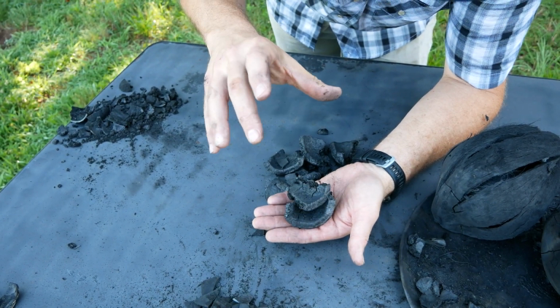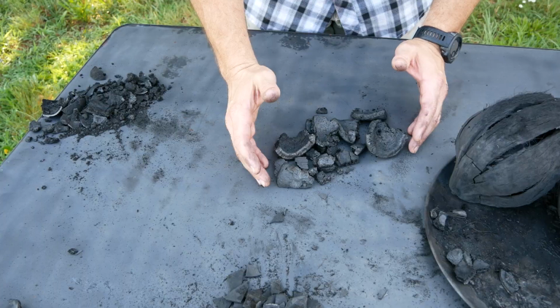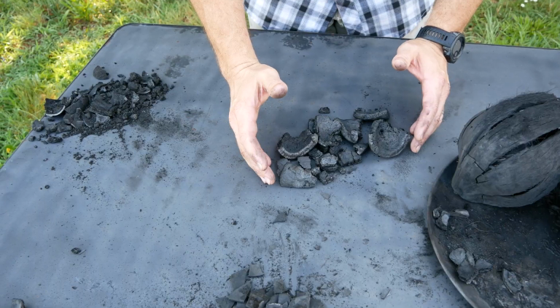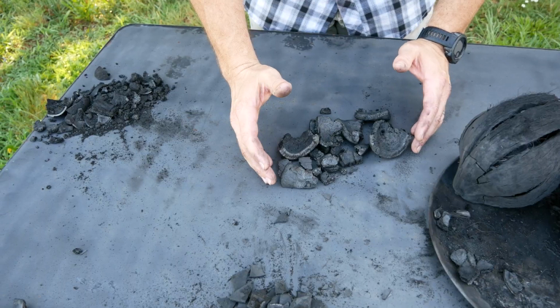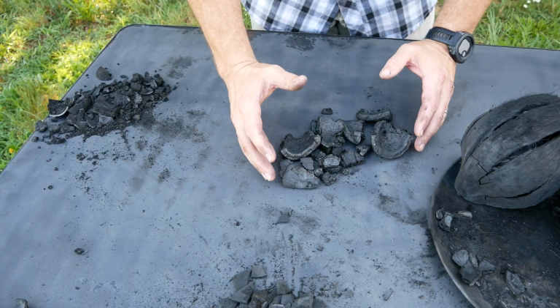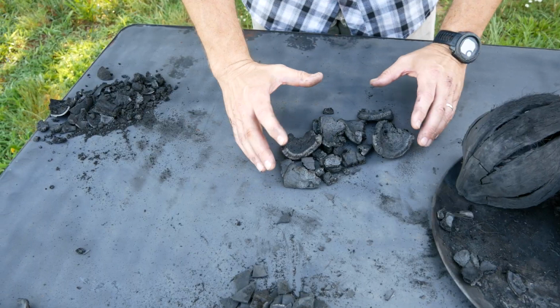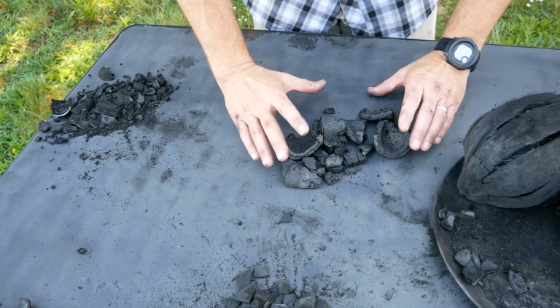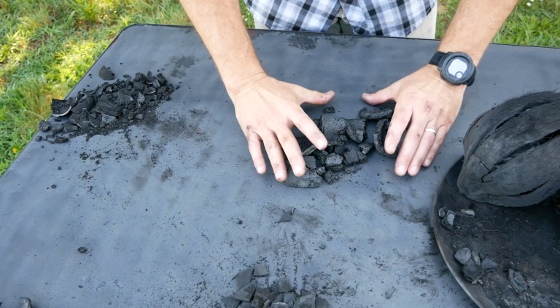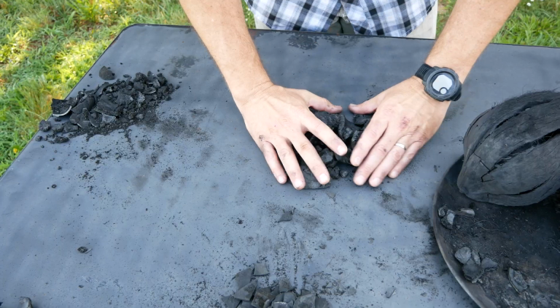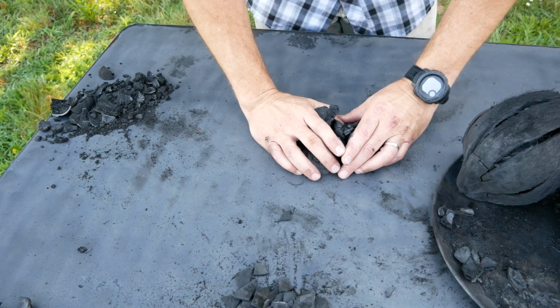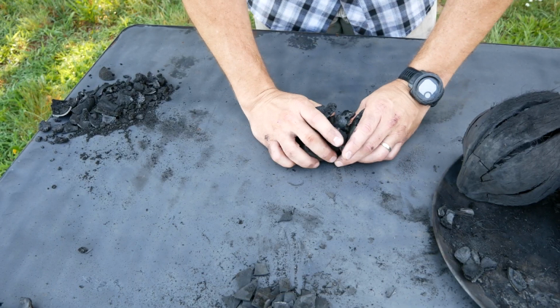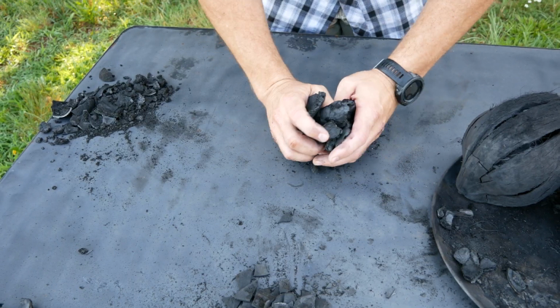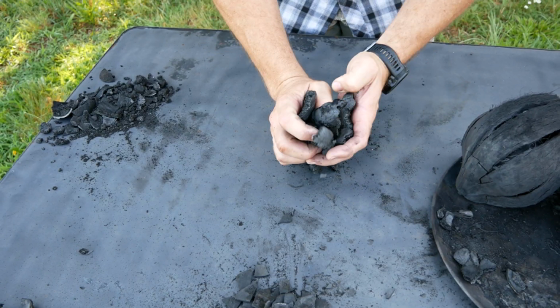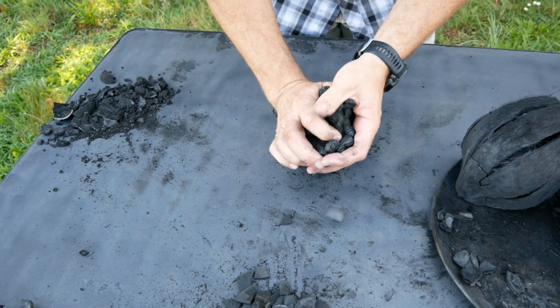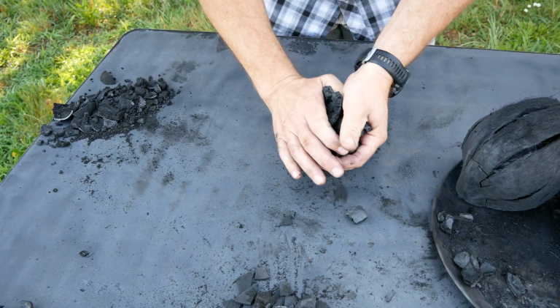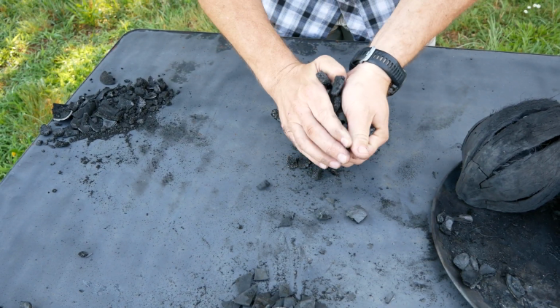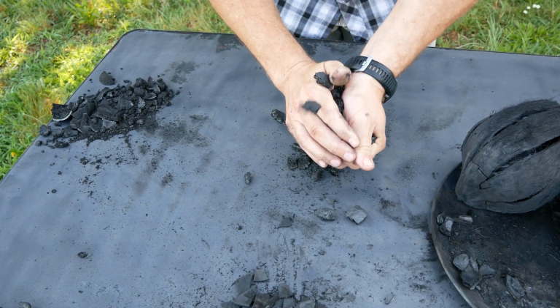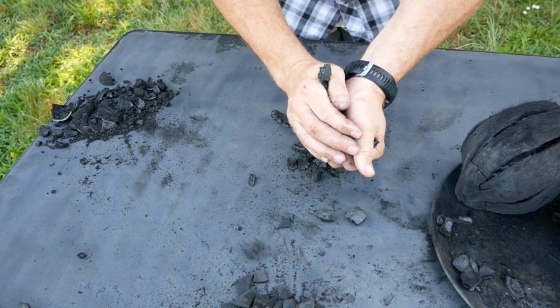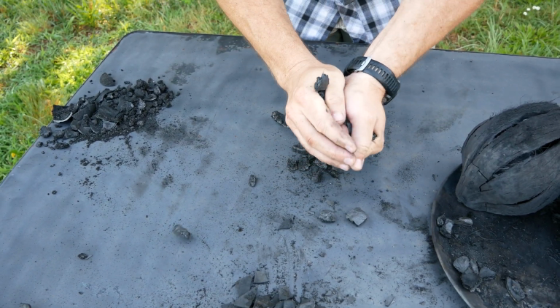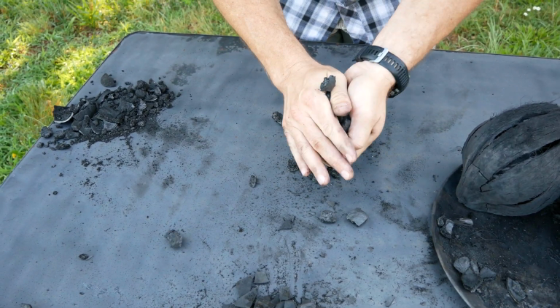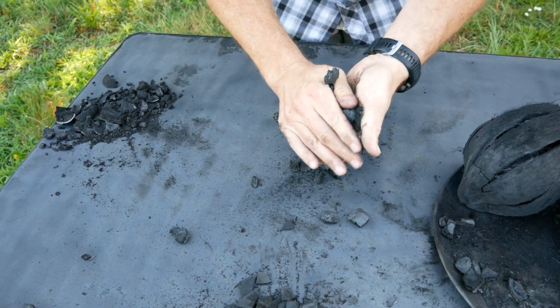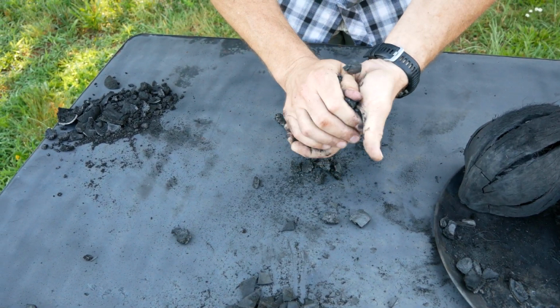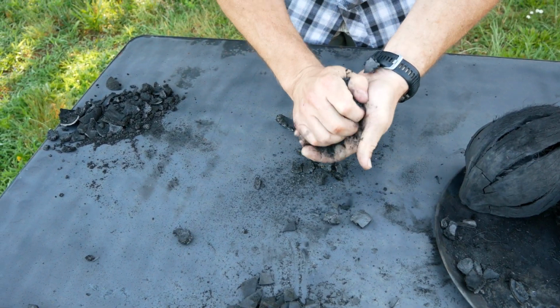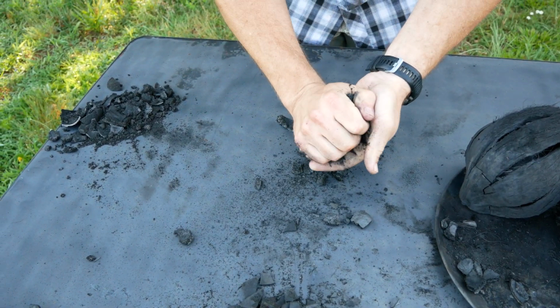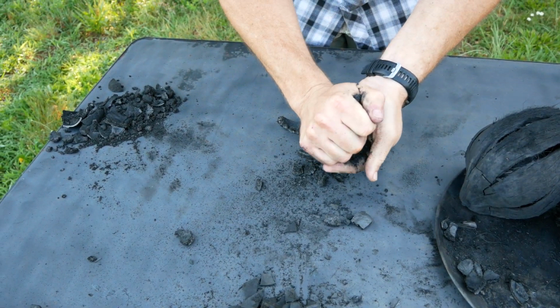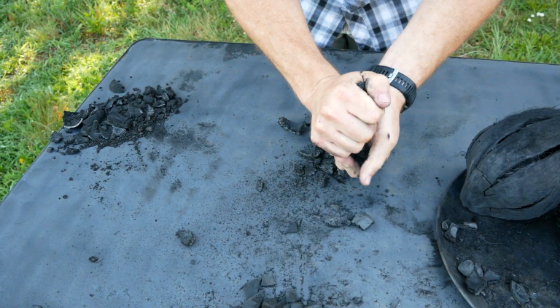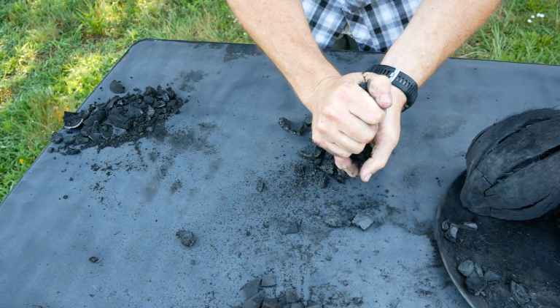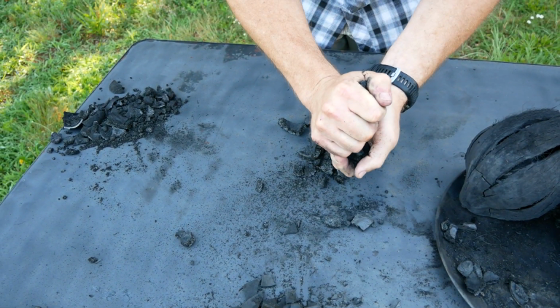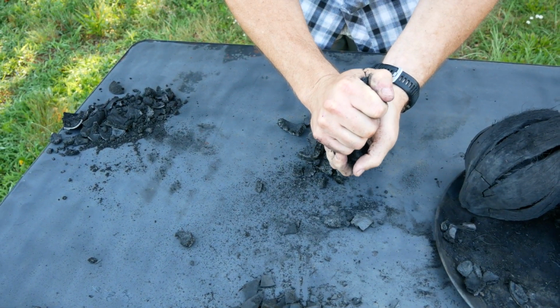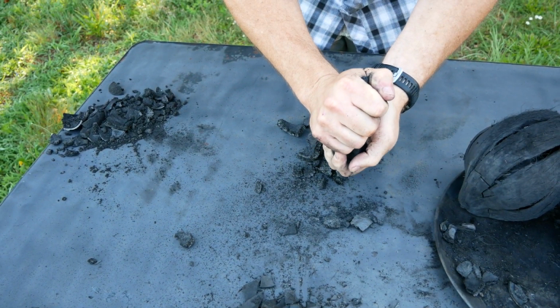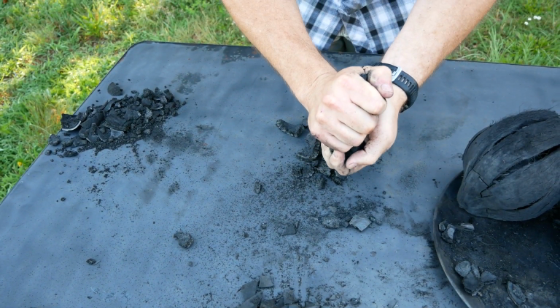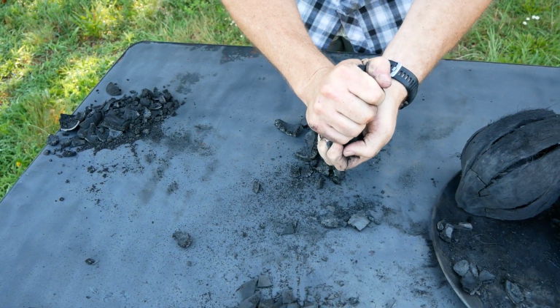Let's see what the flesh sounds like — it doesn't have that metallic clink. We'll crush up the flesh real quick. We can actually get it into a fine powder.